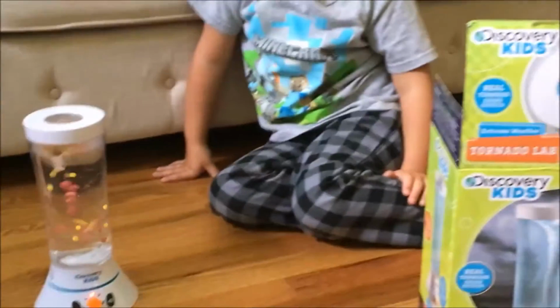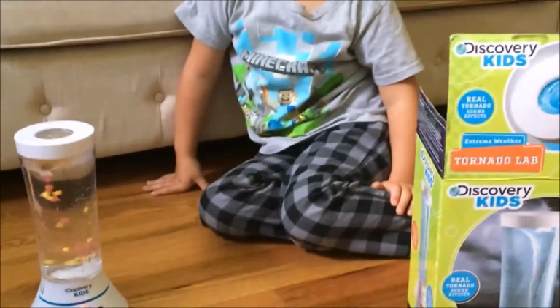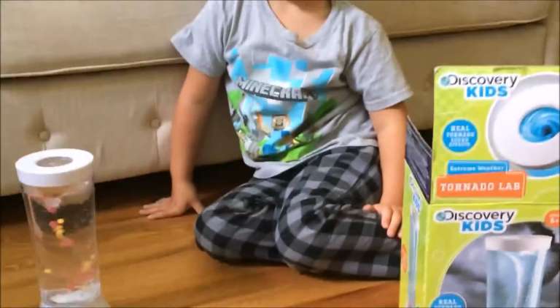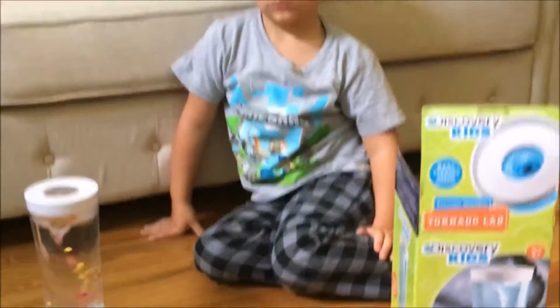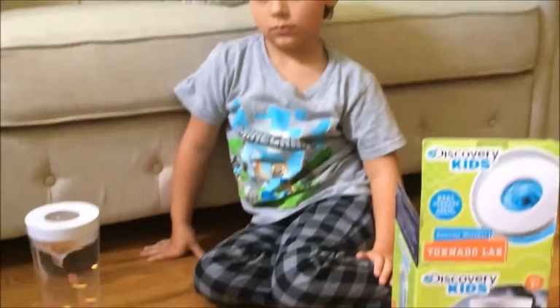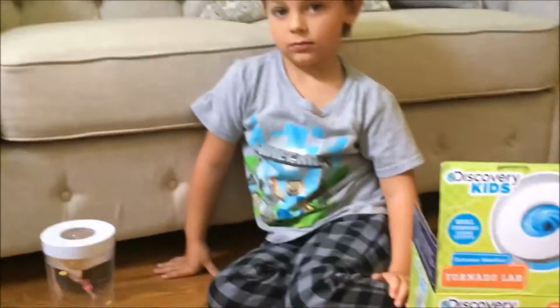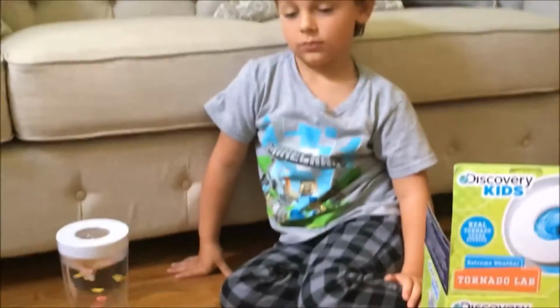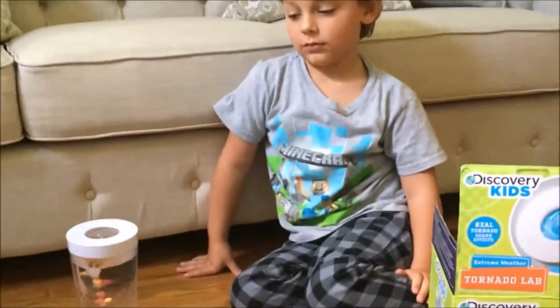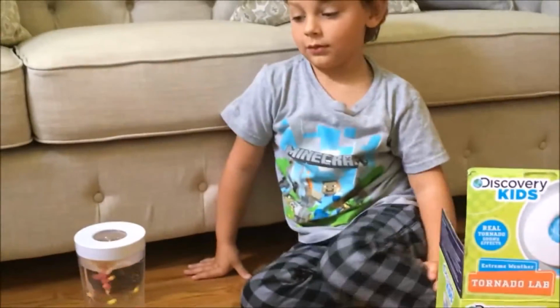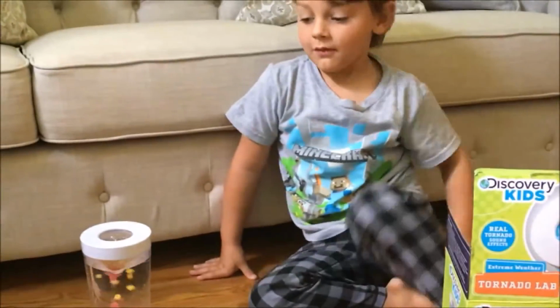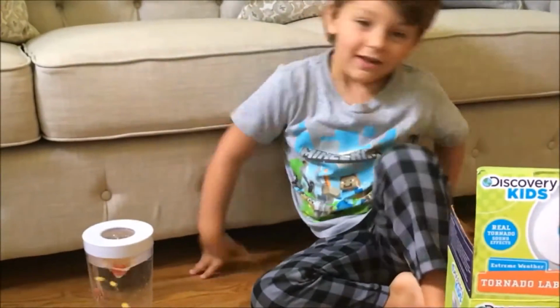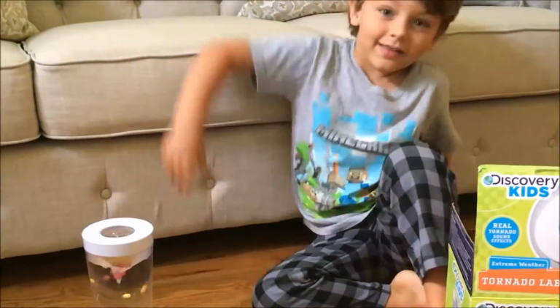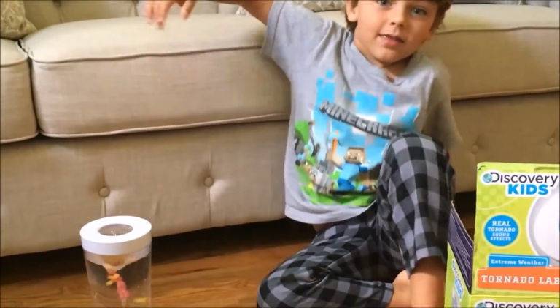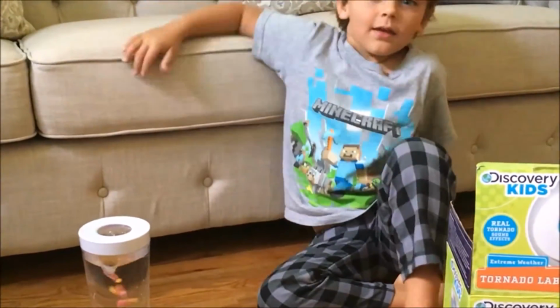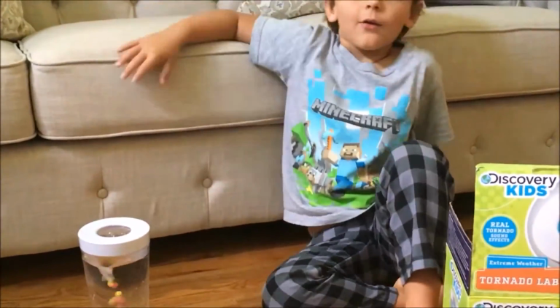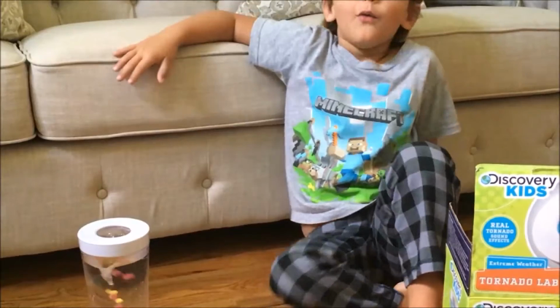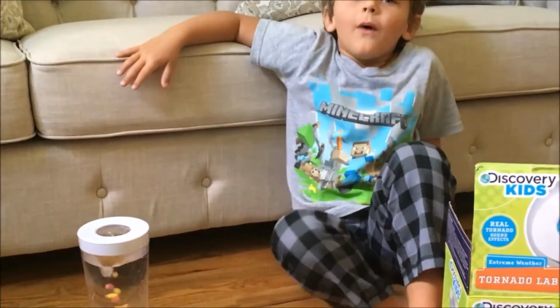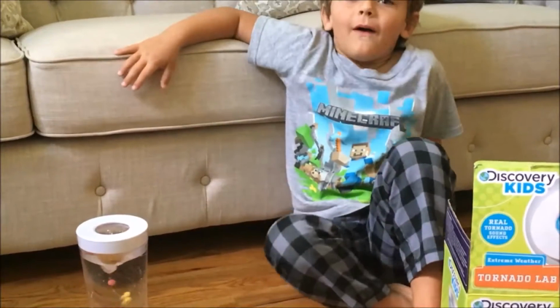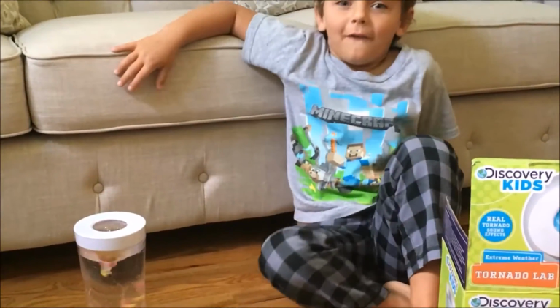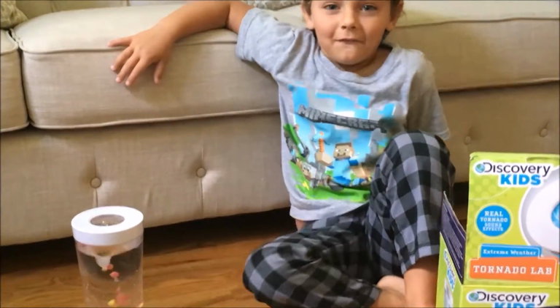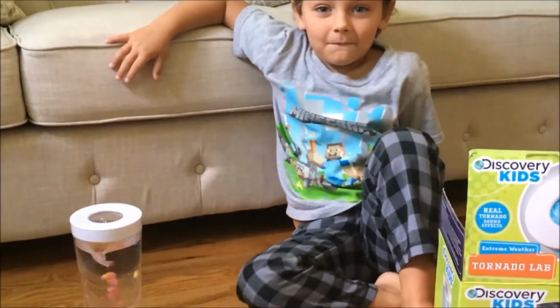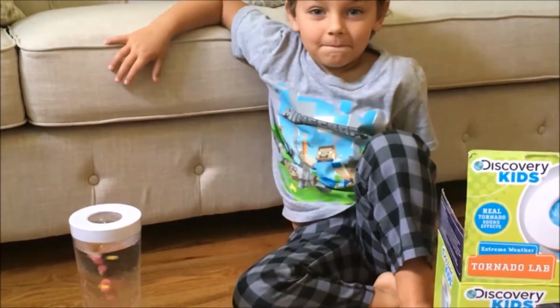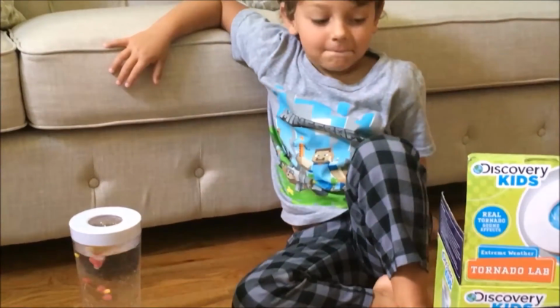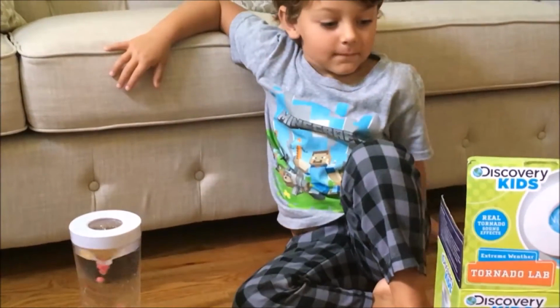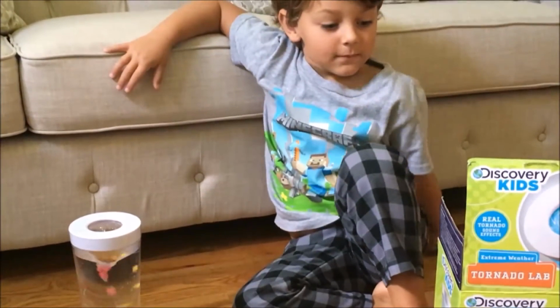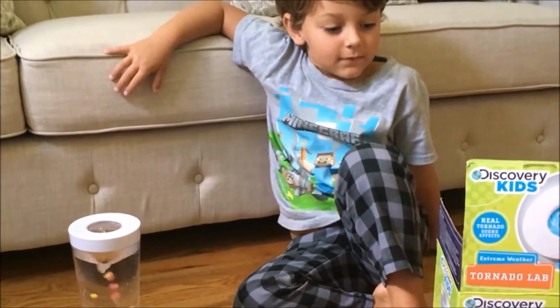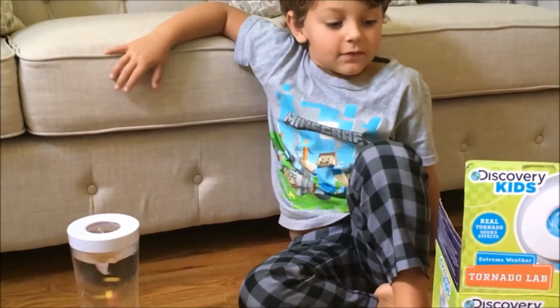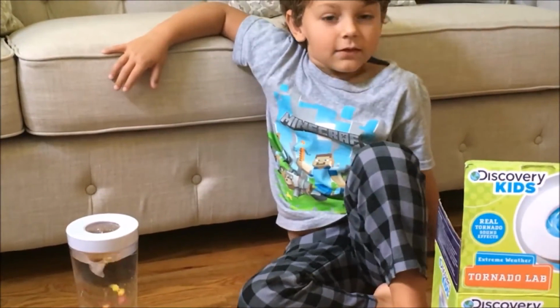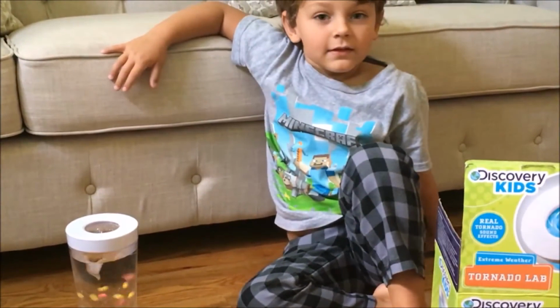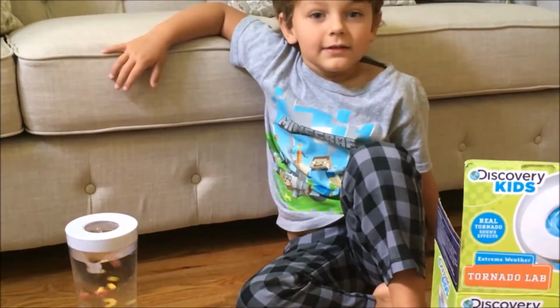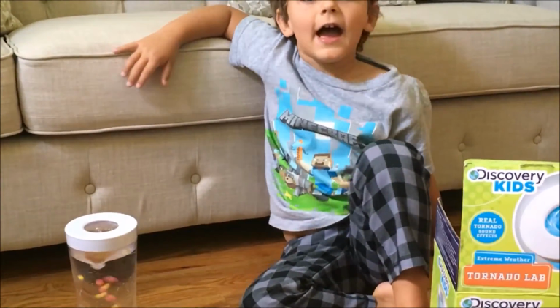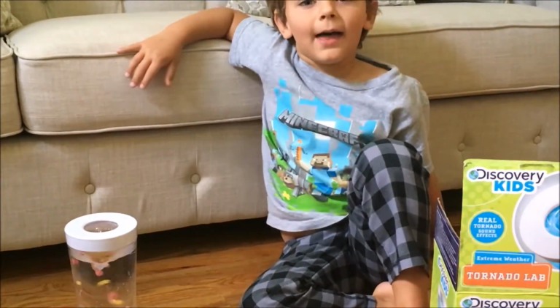So what do you think about this toy? It's cool. Would you recommend it? Yeah.